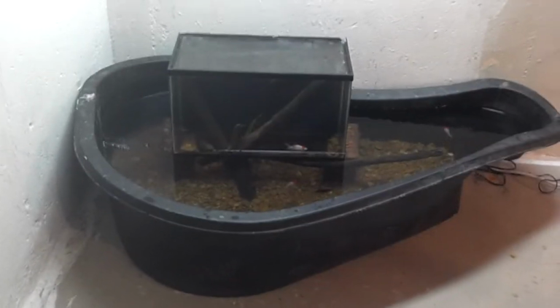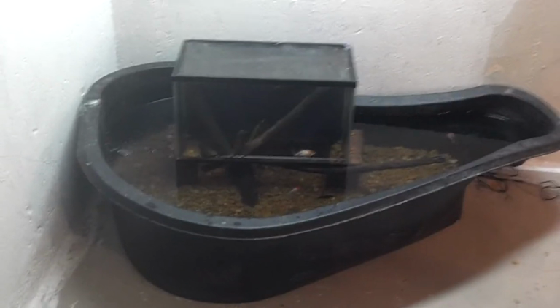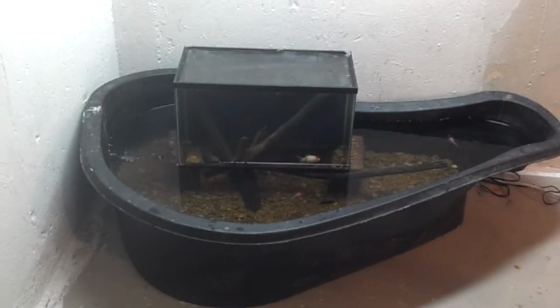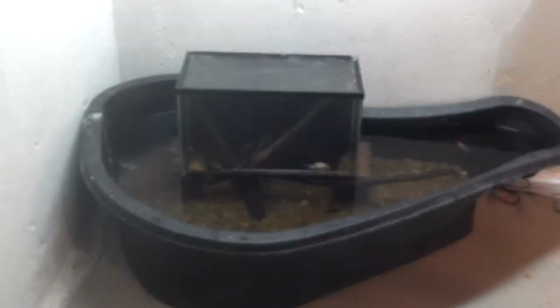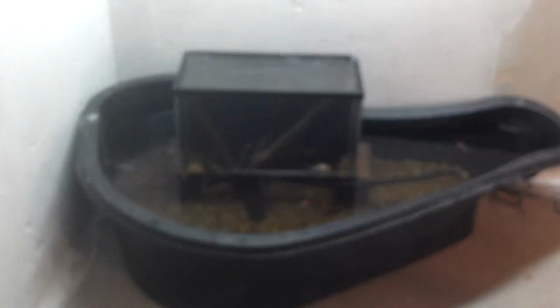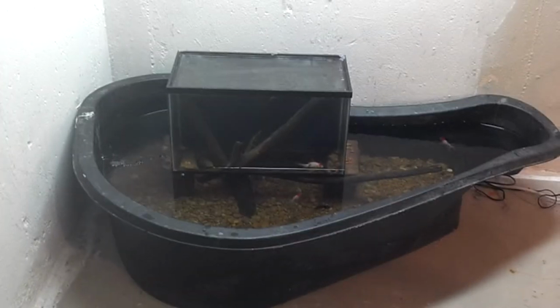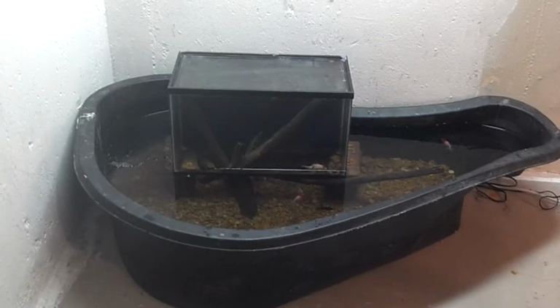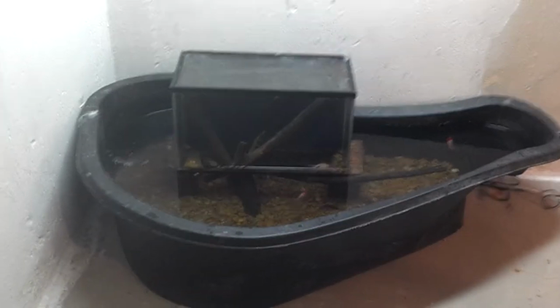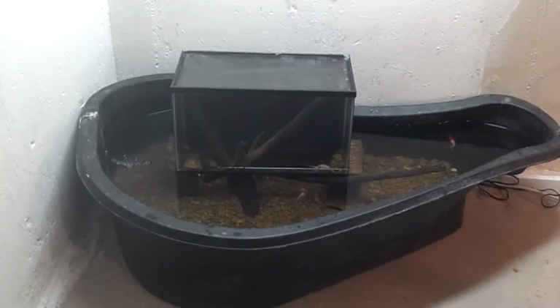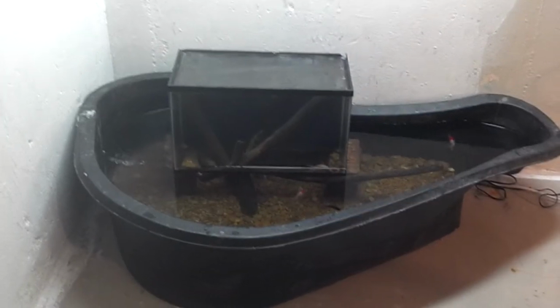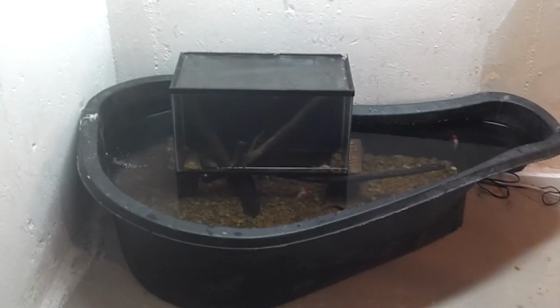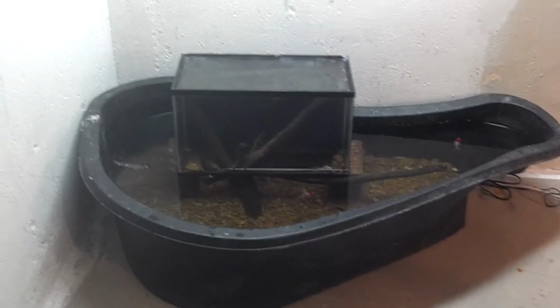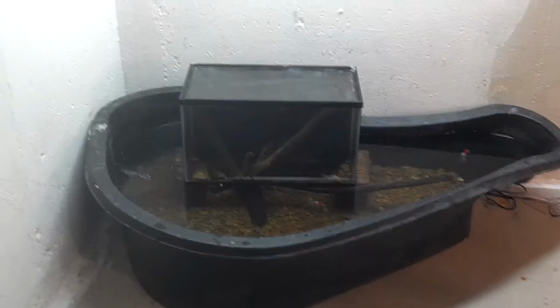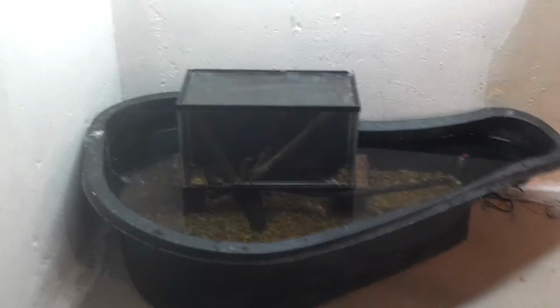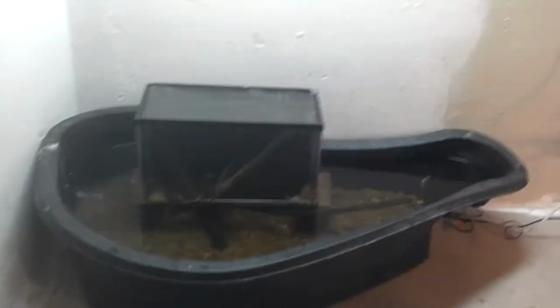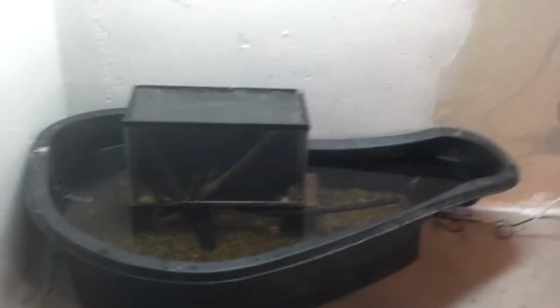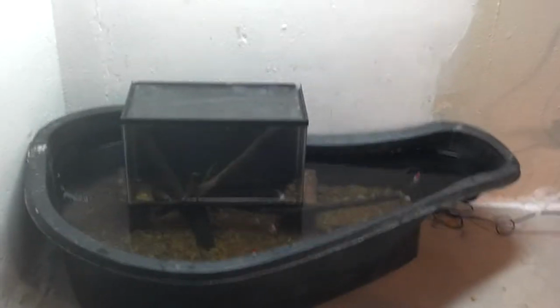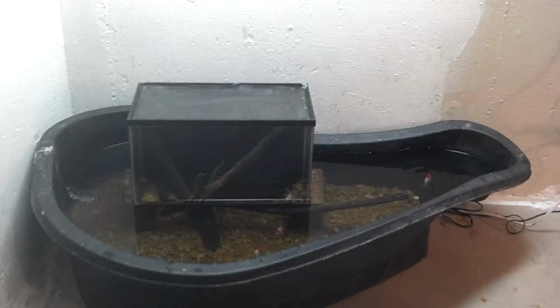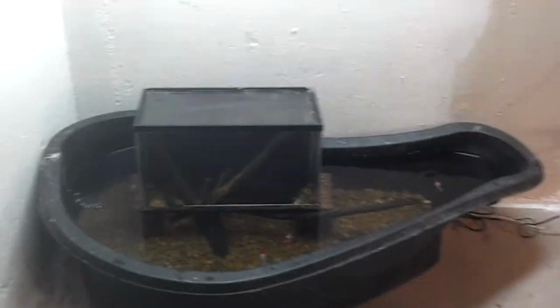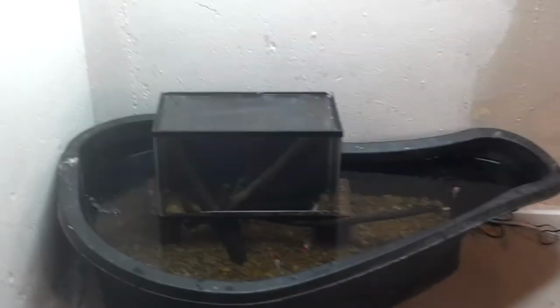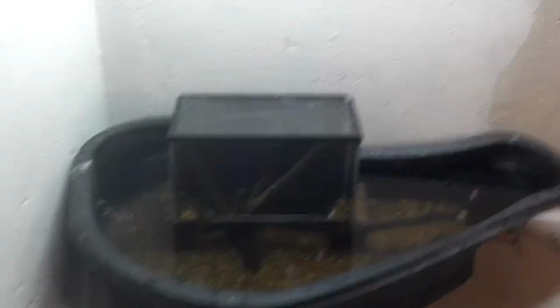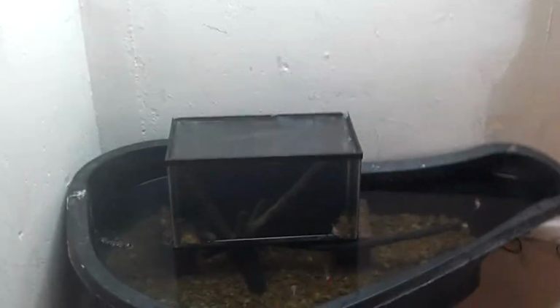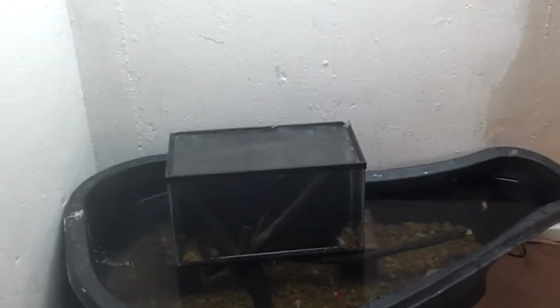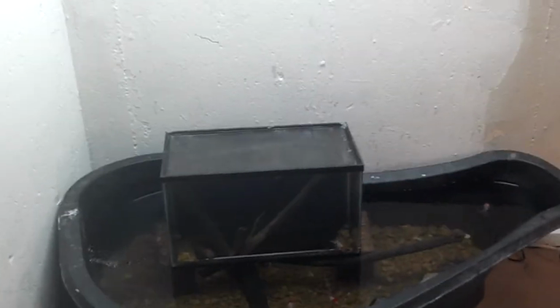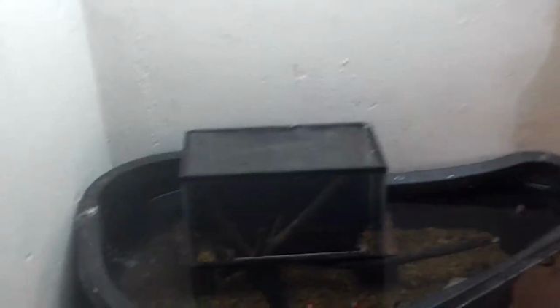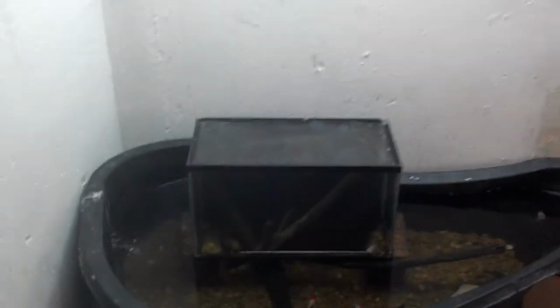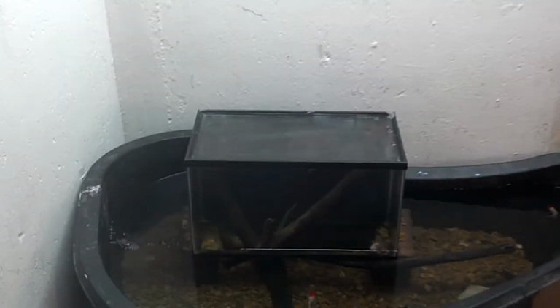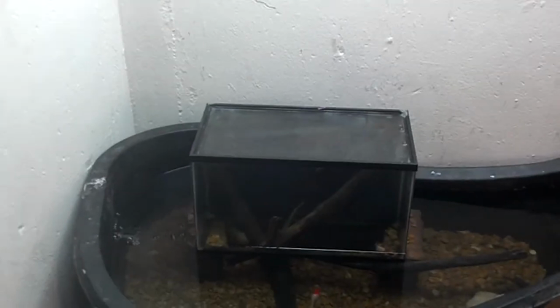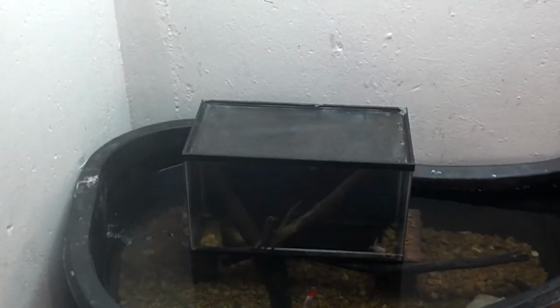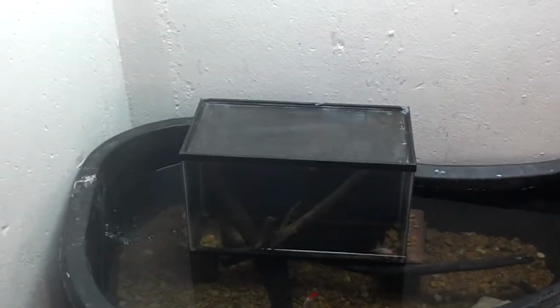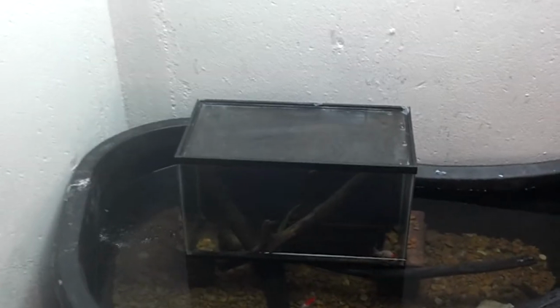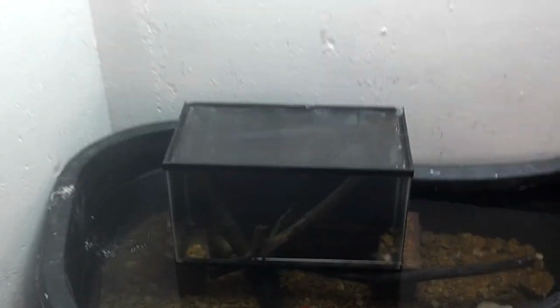Hello YouTube people. I thought I would do an update on my fish tank here.